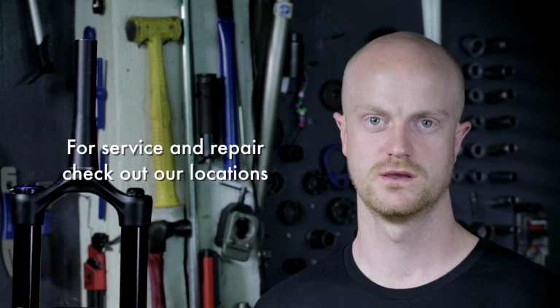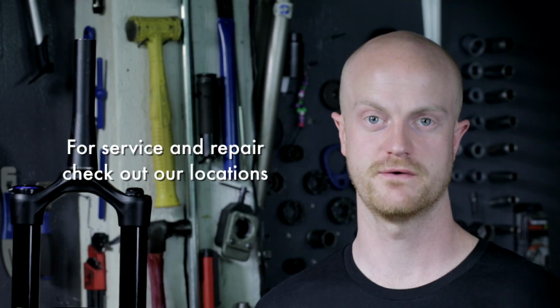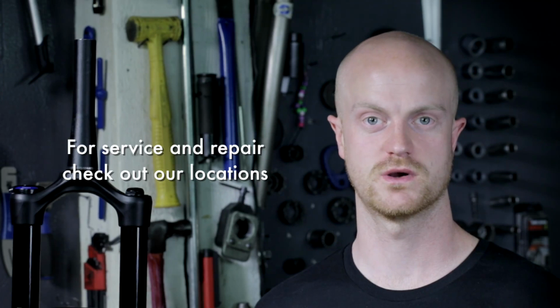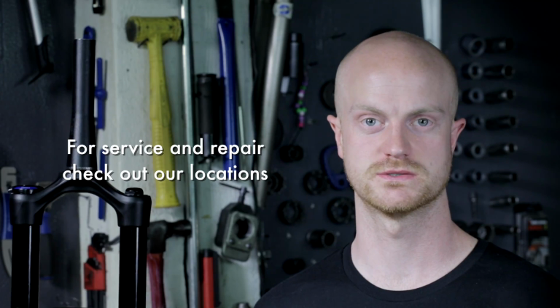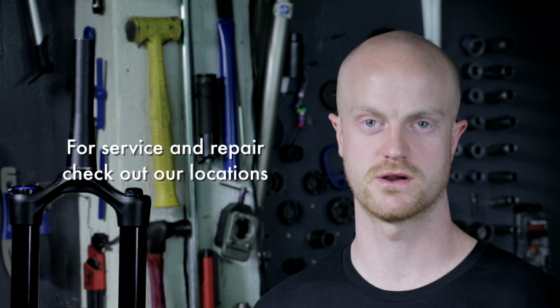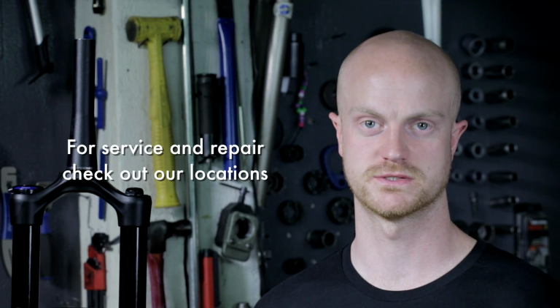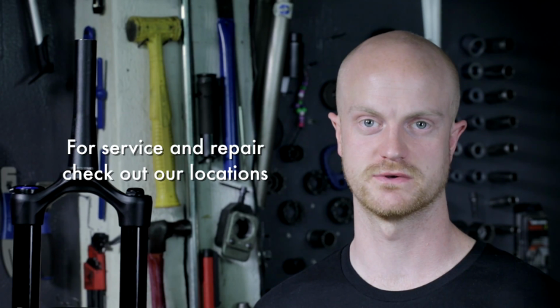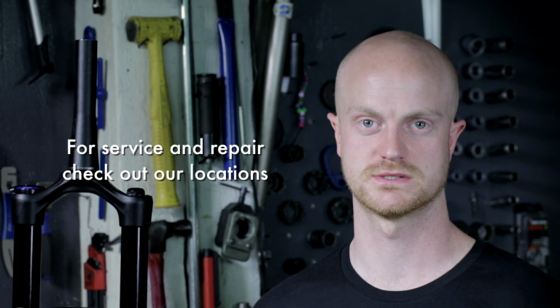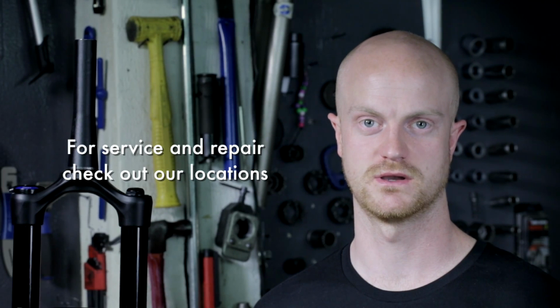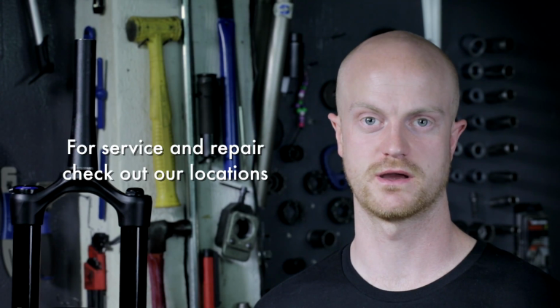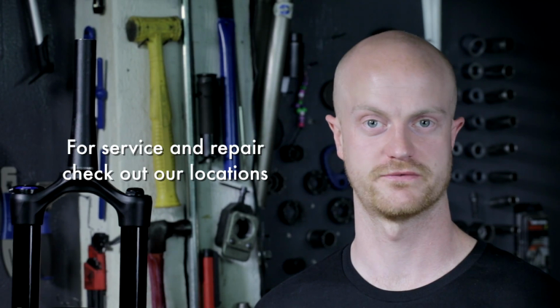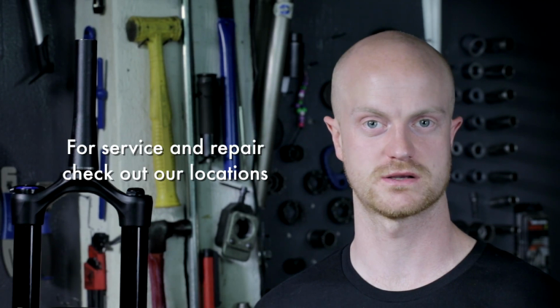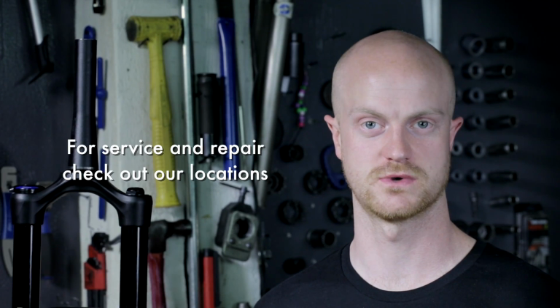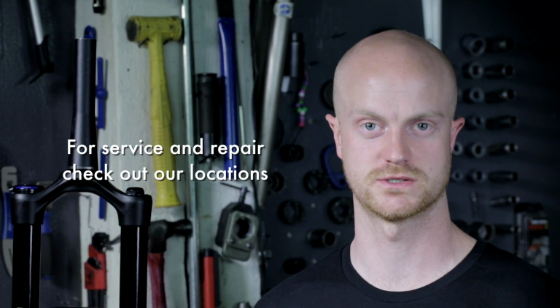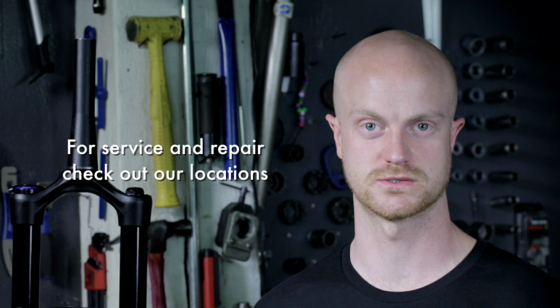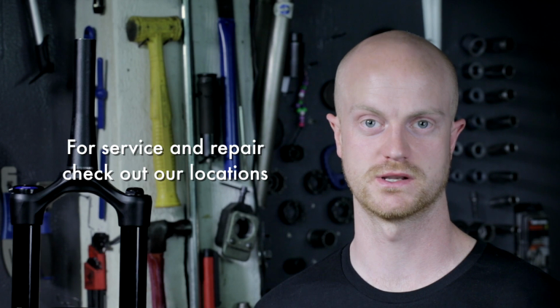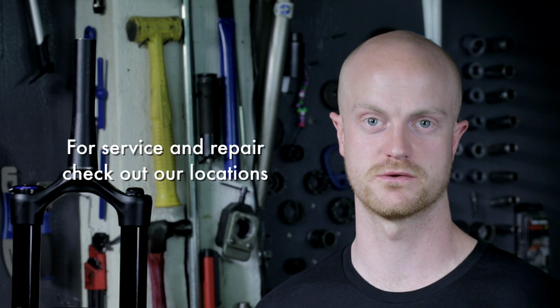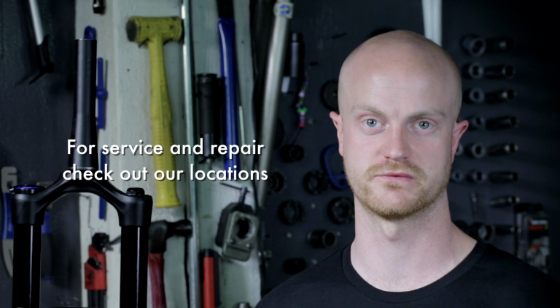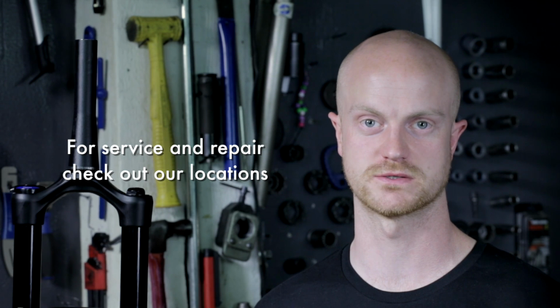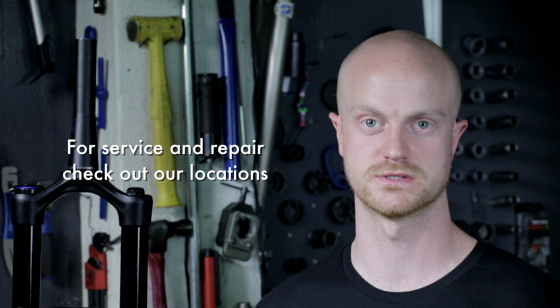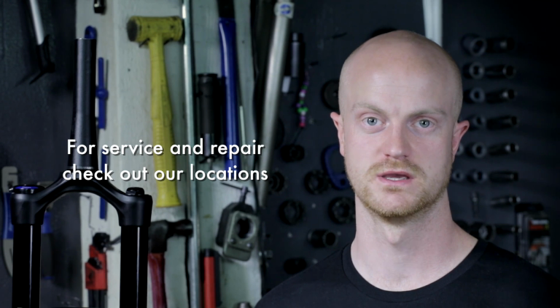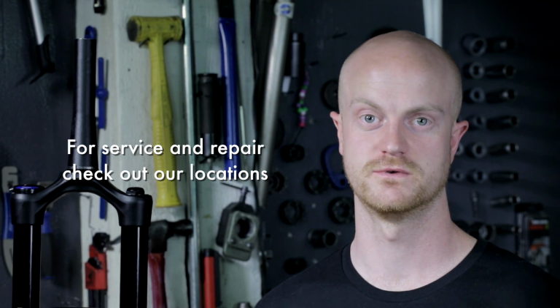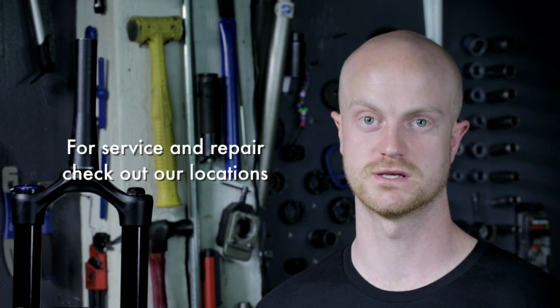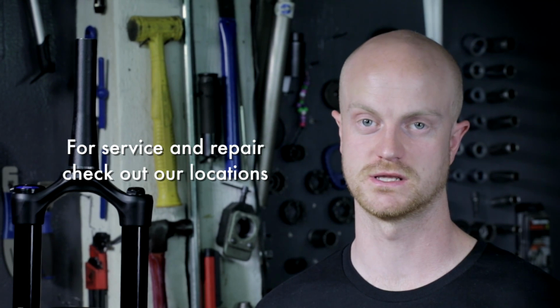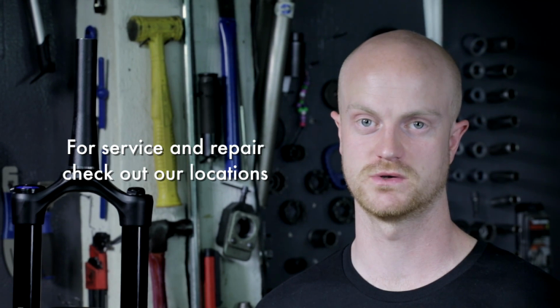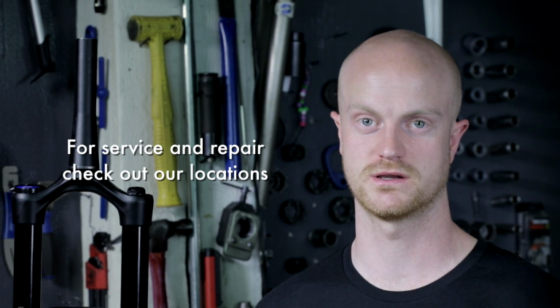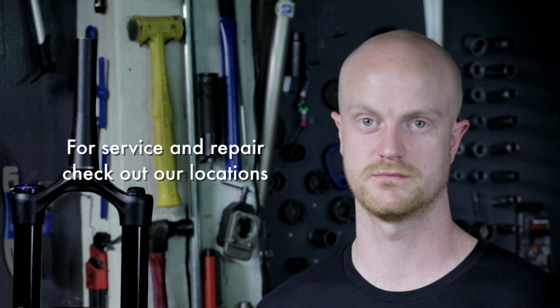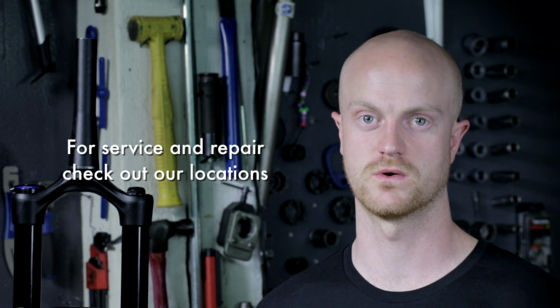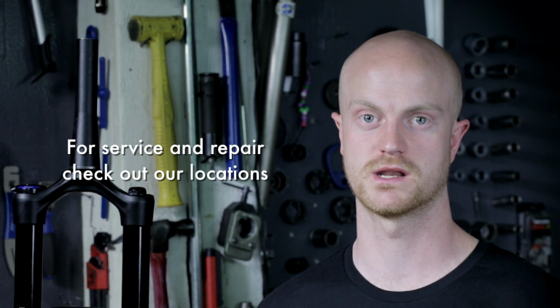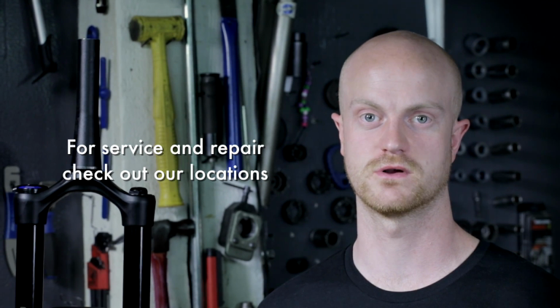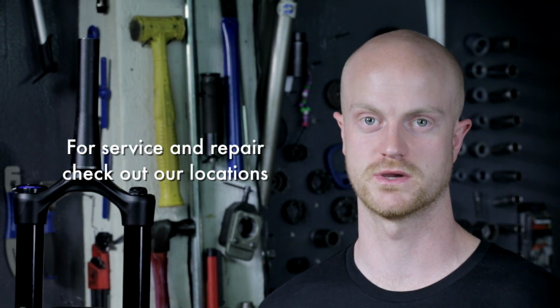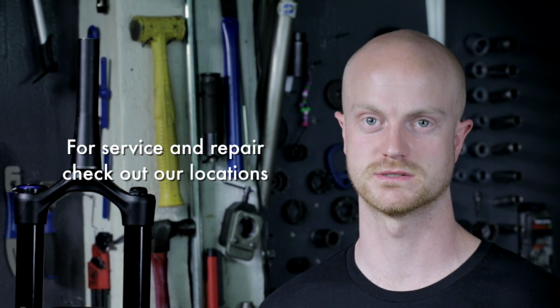If you have any questions regarding the service on either a Fox, RockShox, or any other manufacturers, visit us at evo.com or at any of our locations.